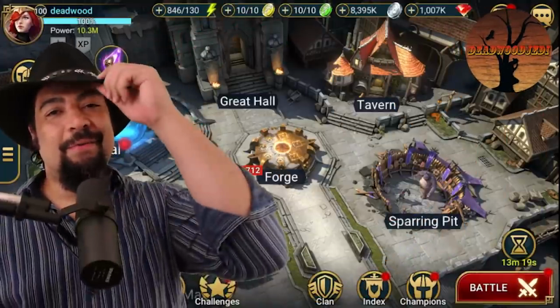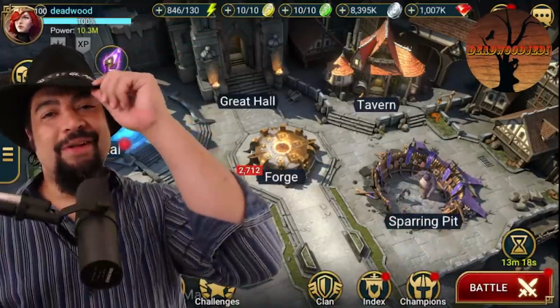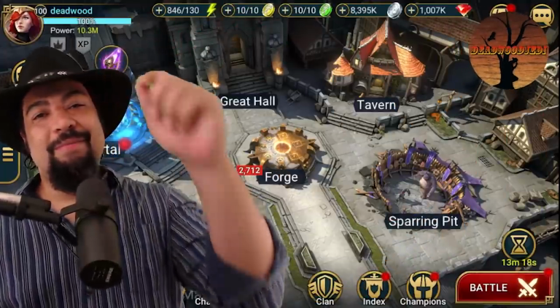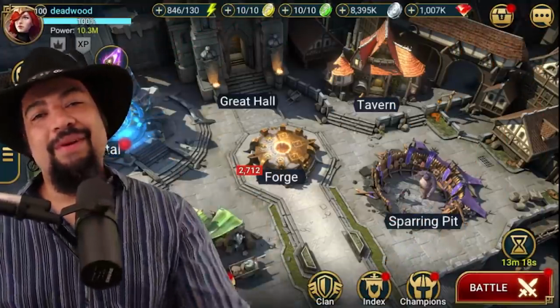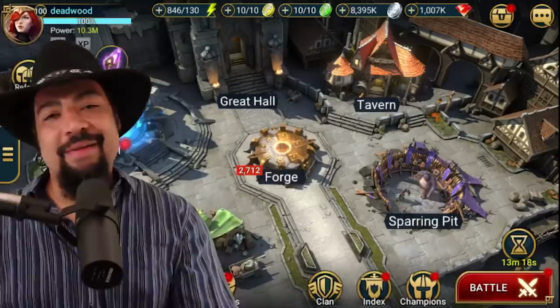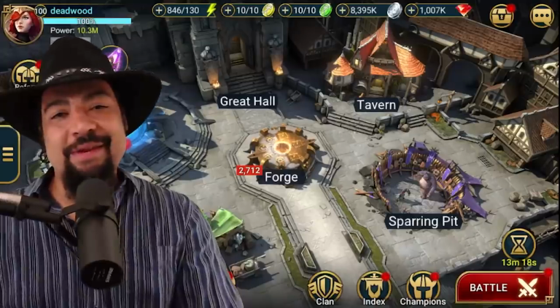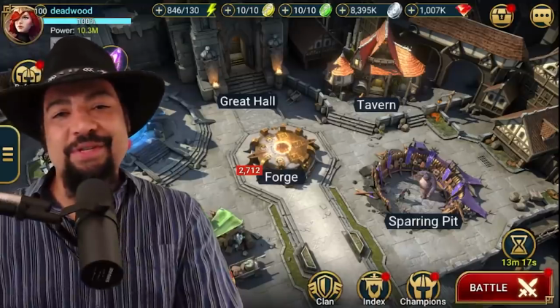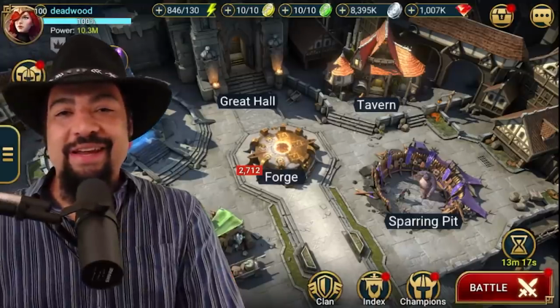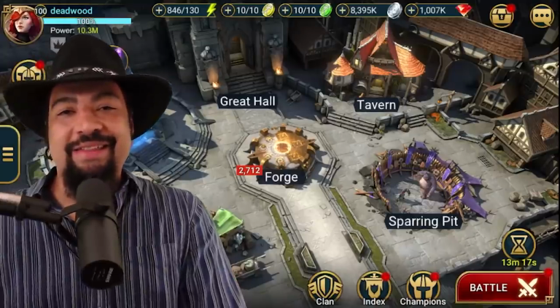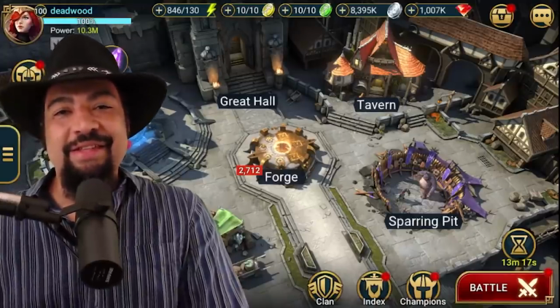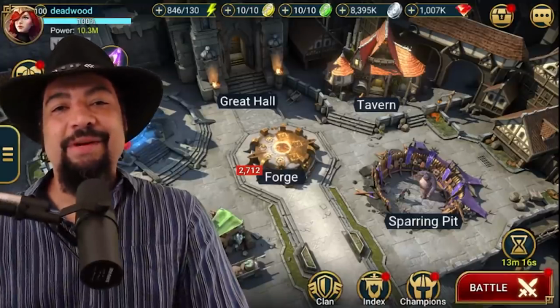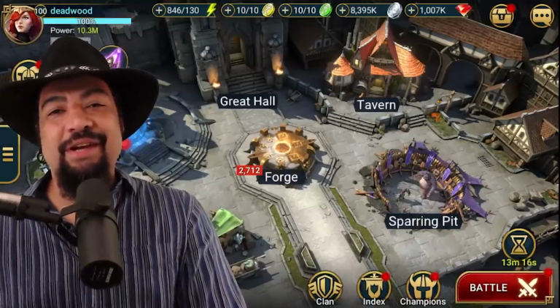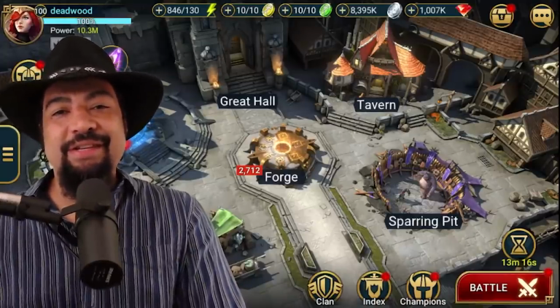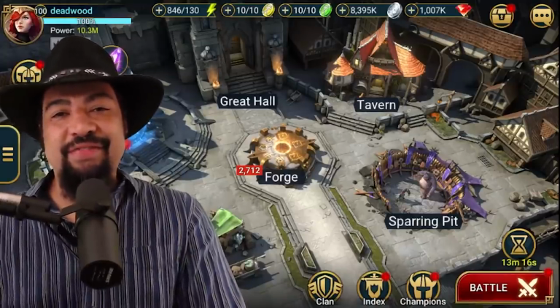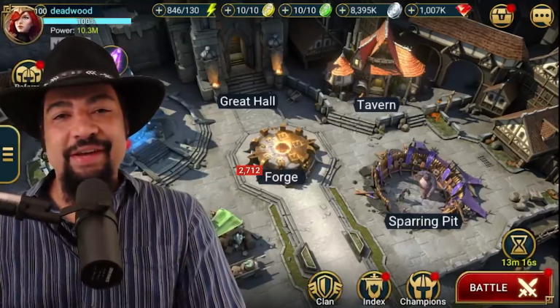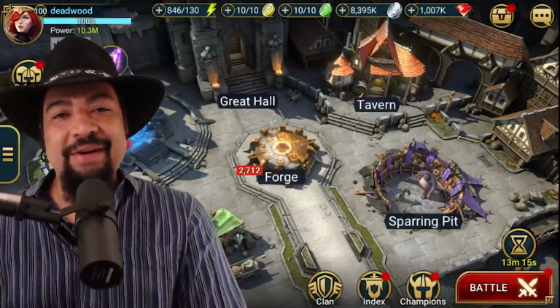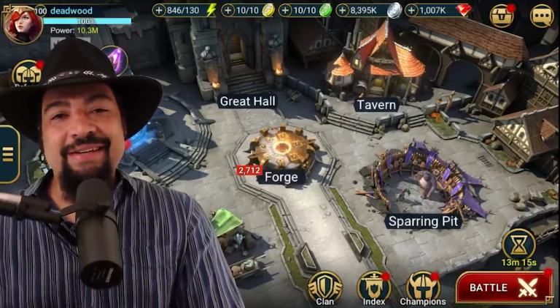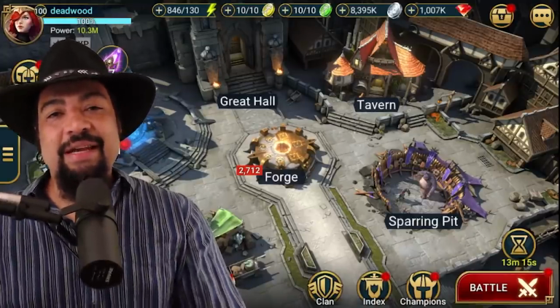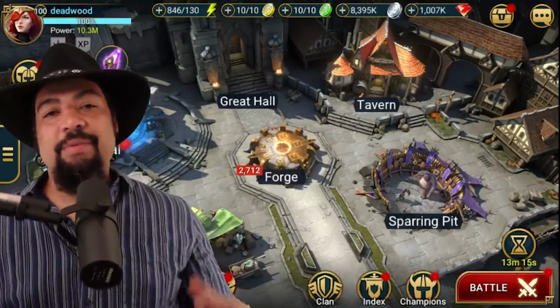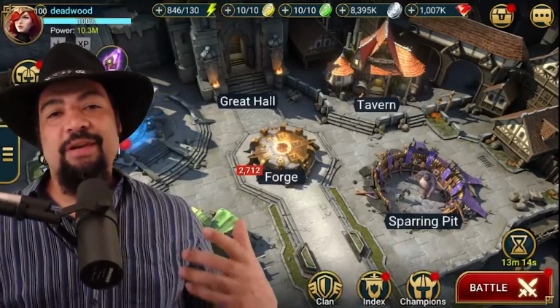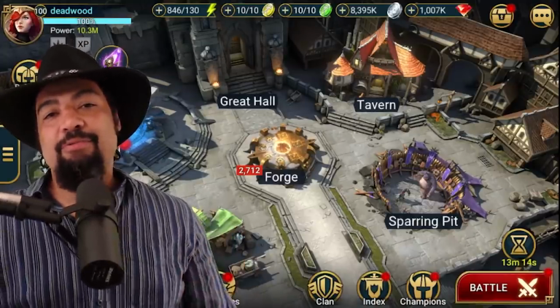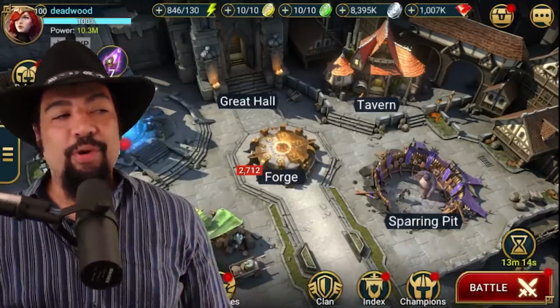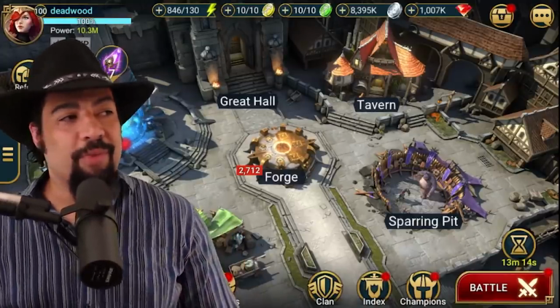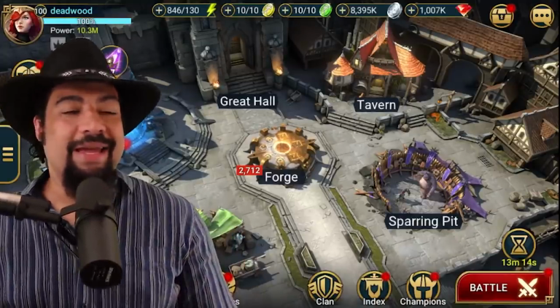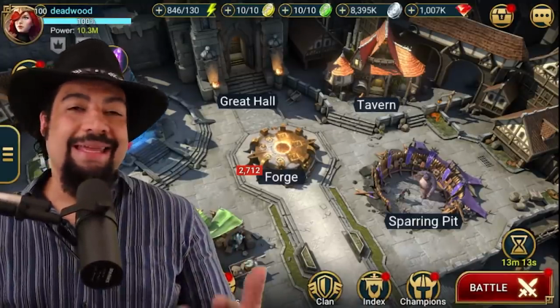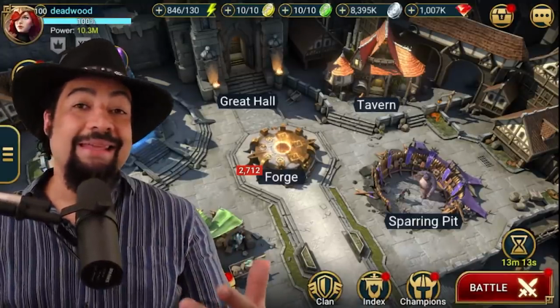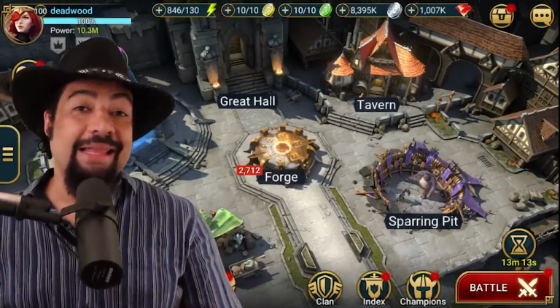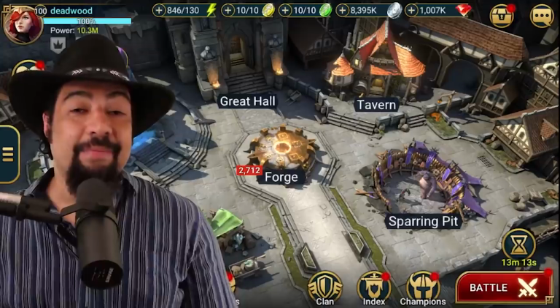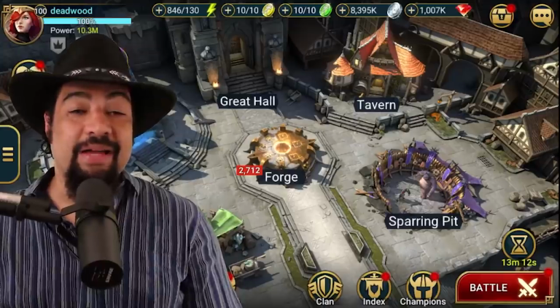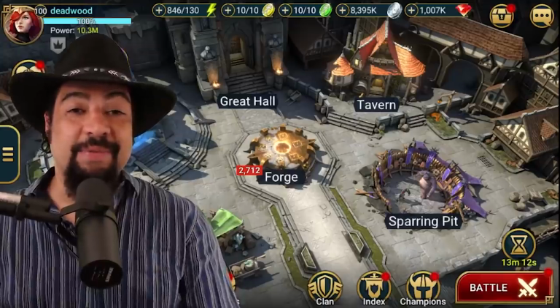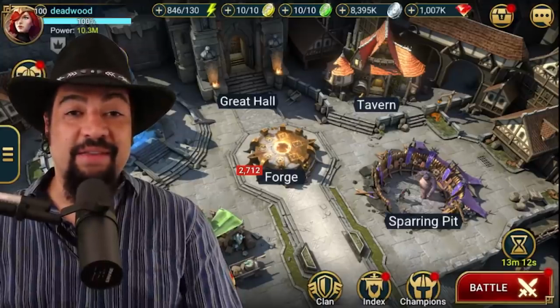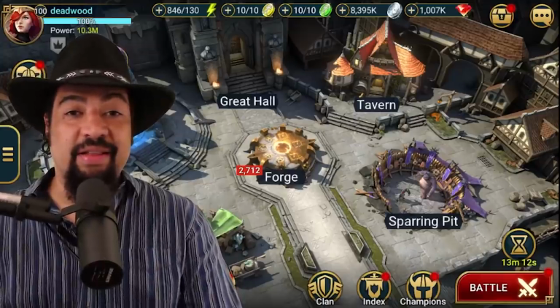Welcome. I'm the Deadwood Jedi. This is a Raid Shadow Legends video. Today we're going to be talking about Rorick Wormbane in the clan boss specifically.